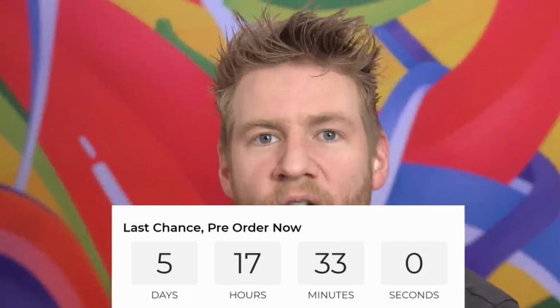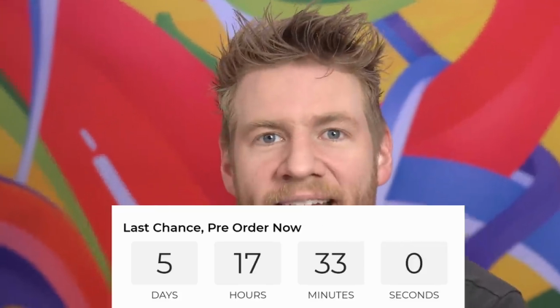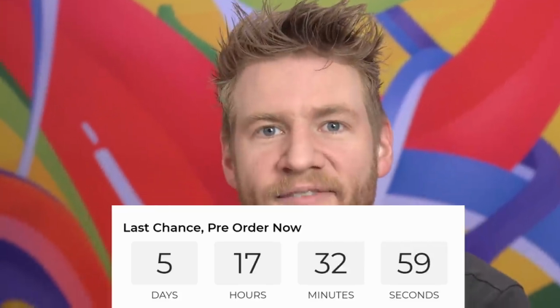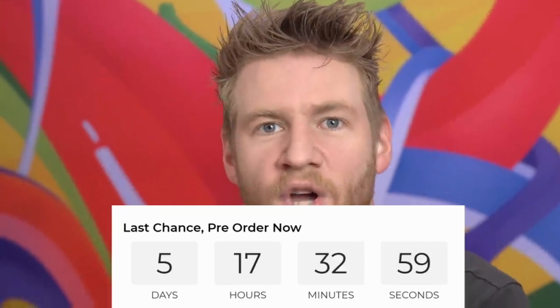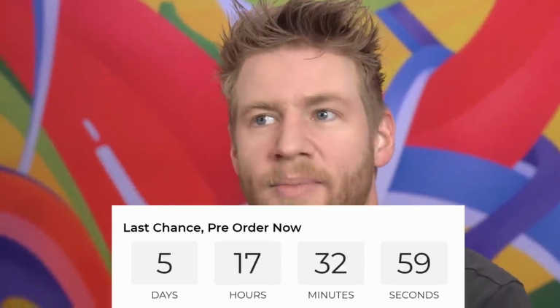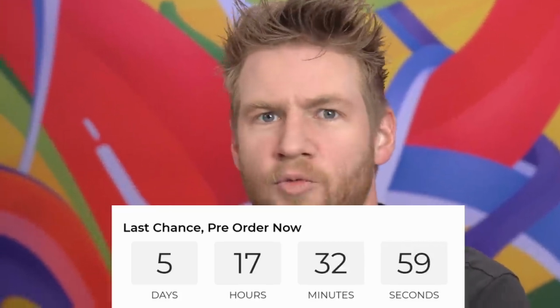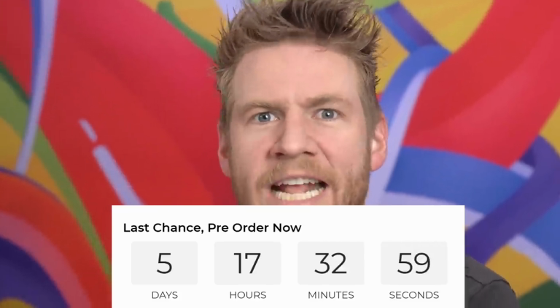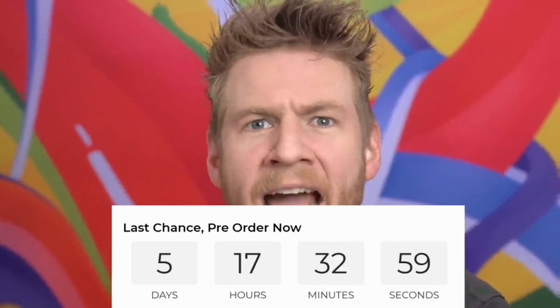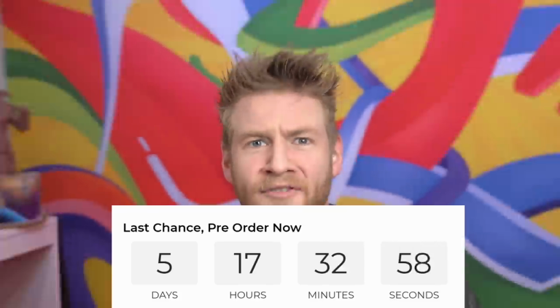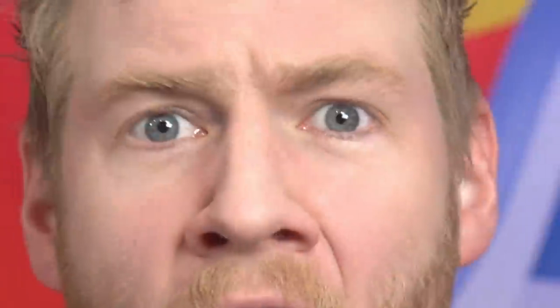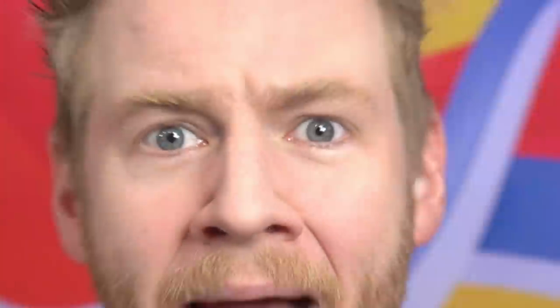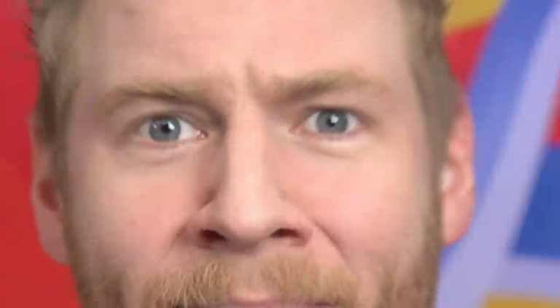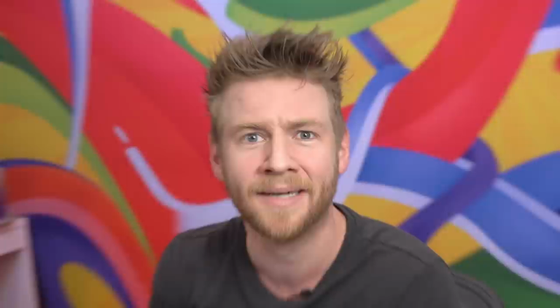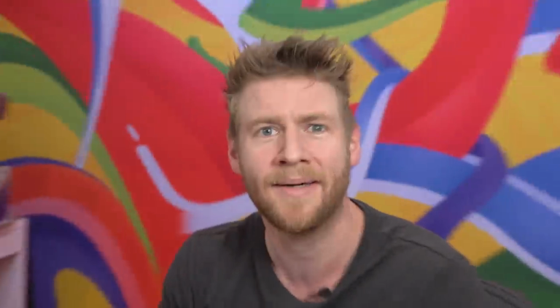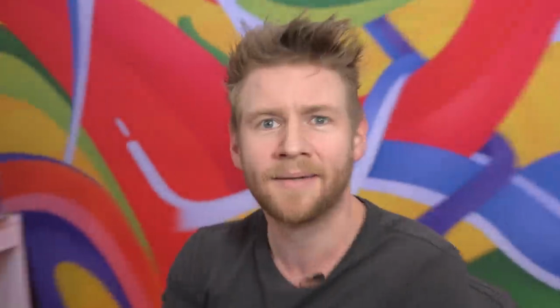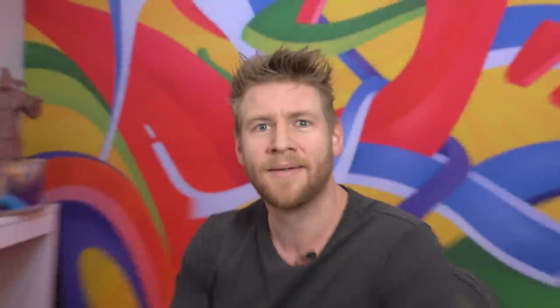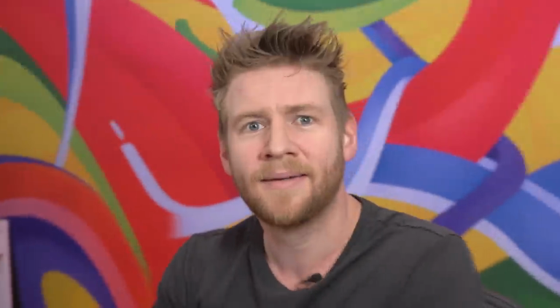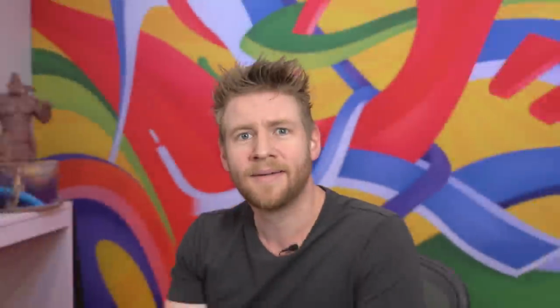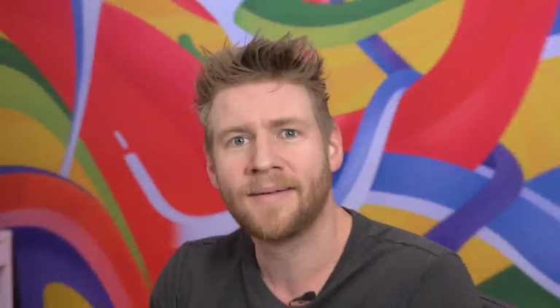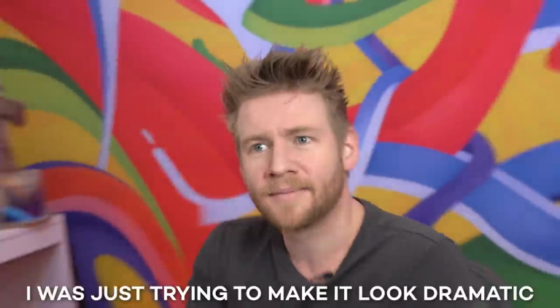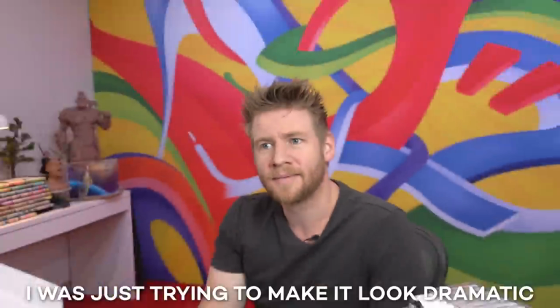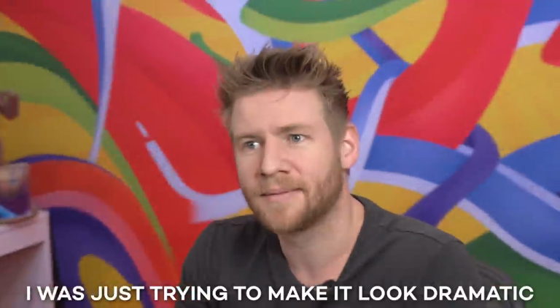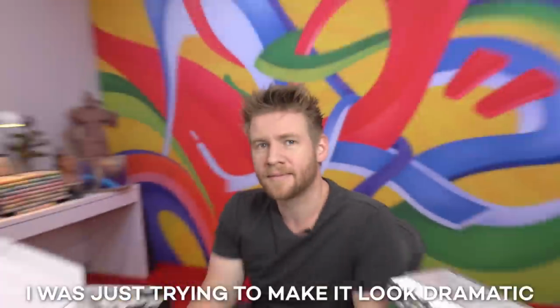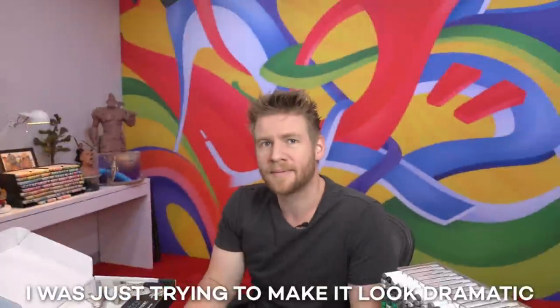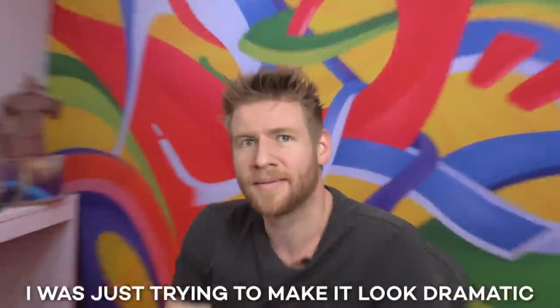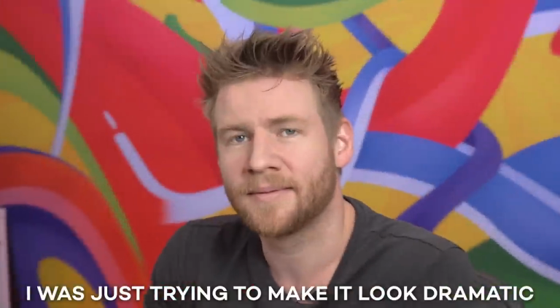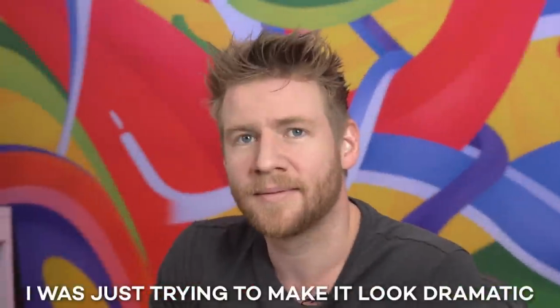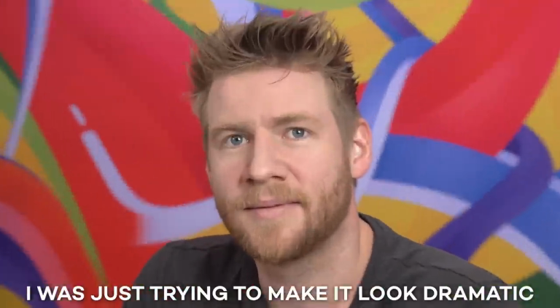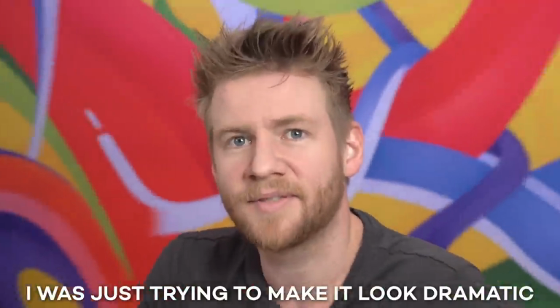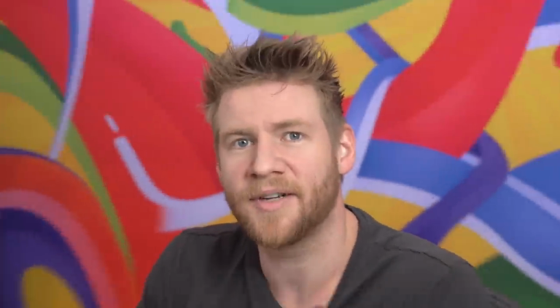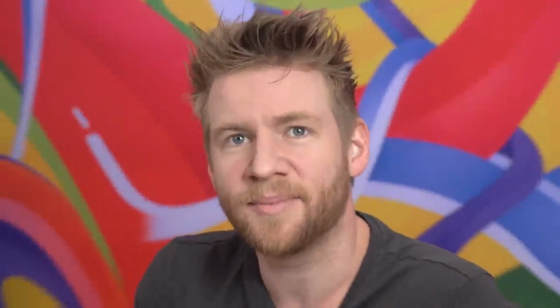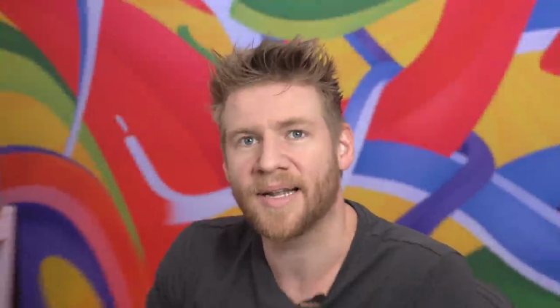You're running out of time — I'm just trying to make it a bit dramatic. It's very dramatic.